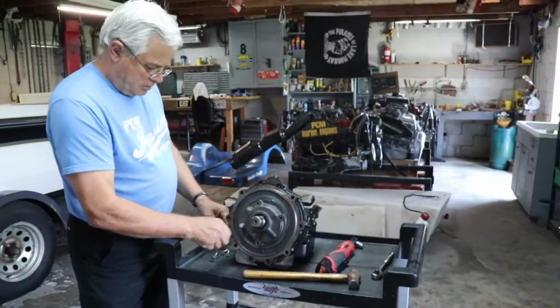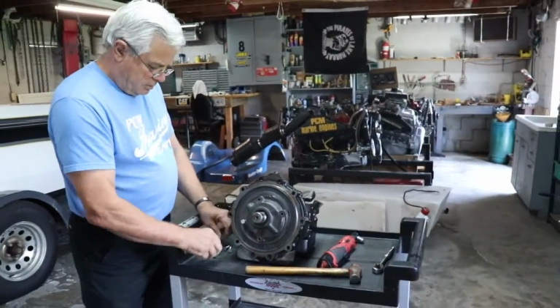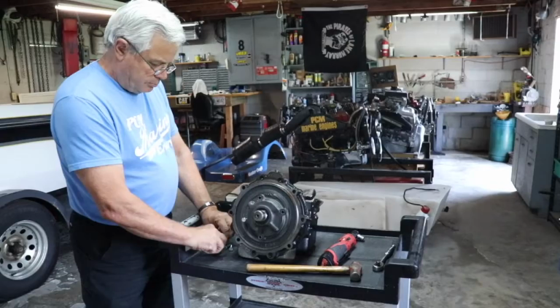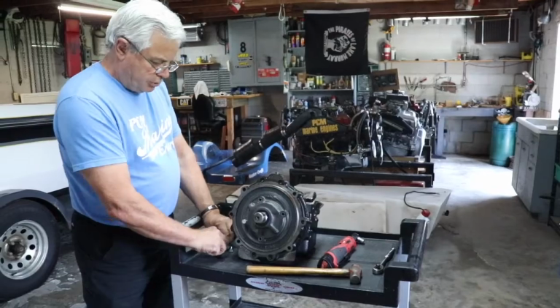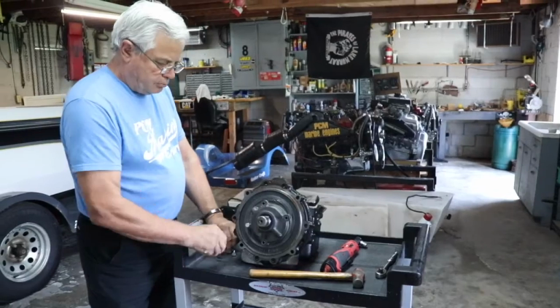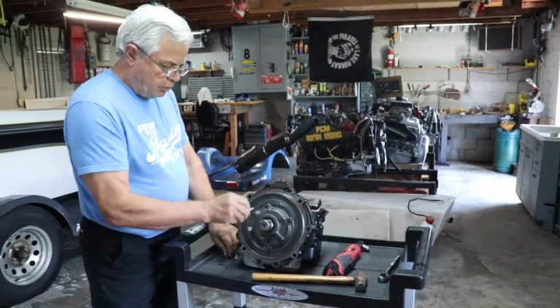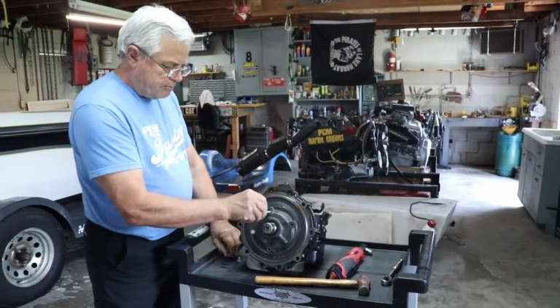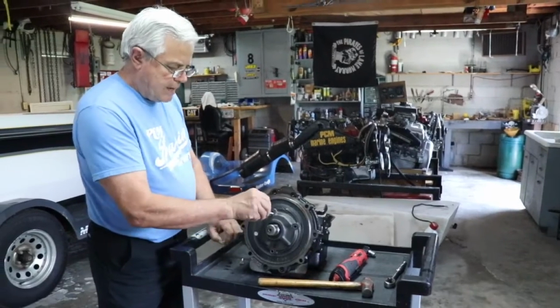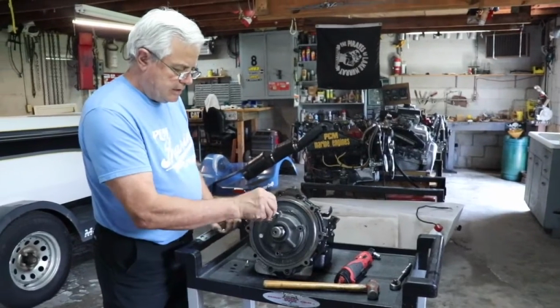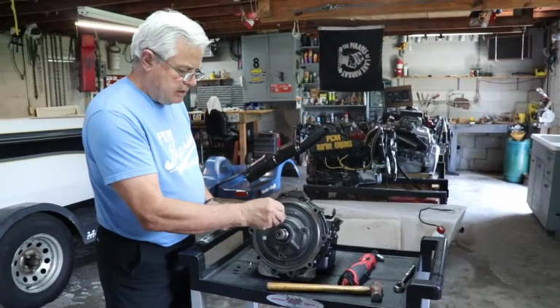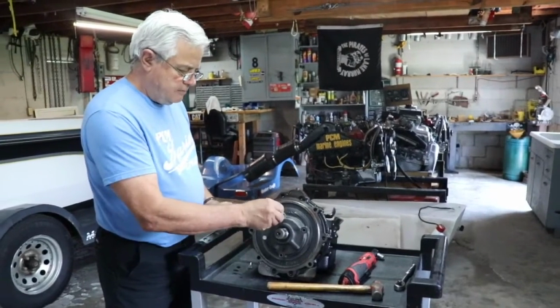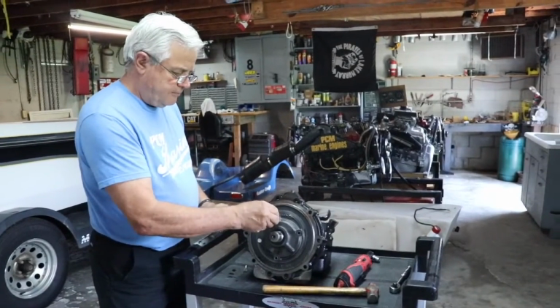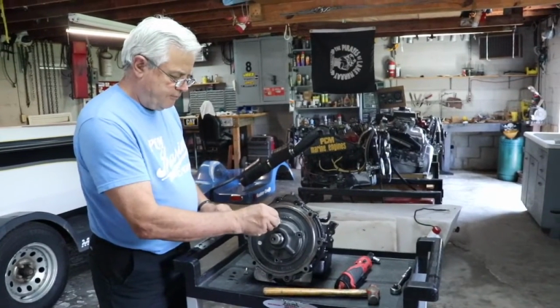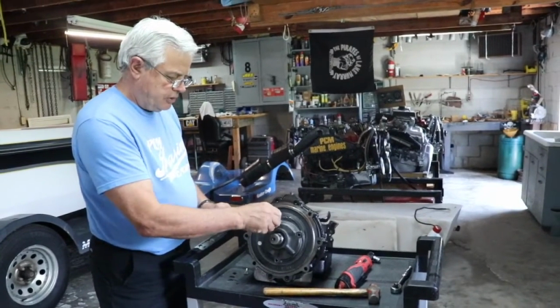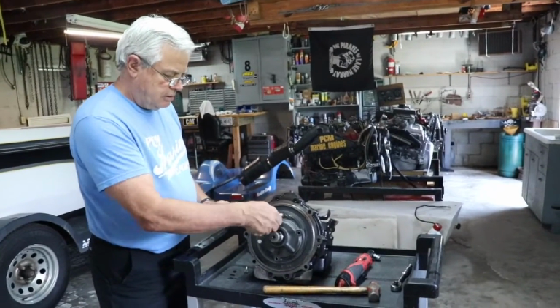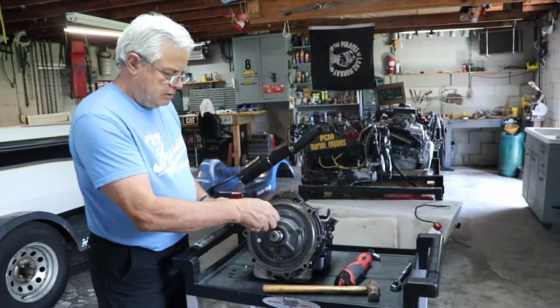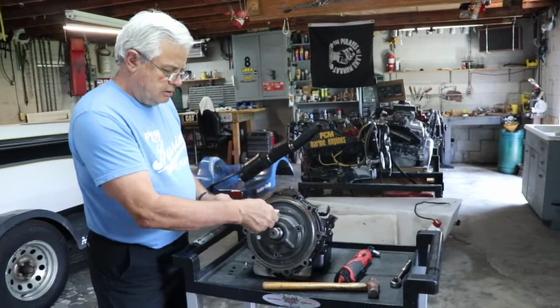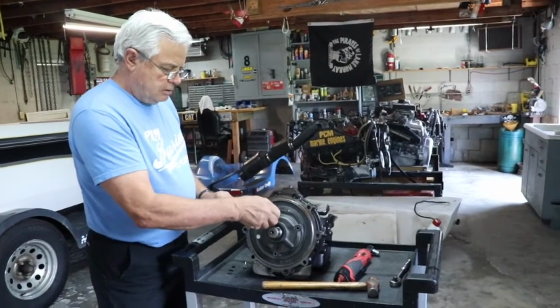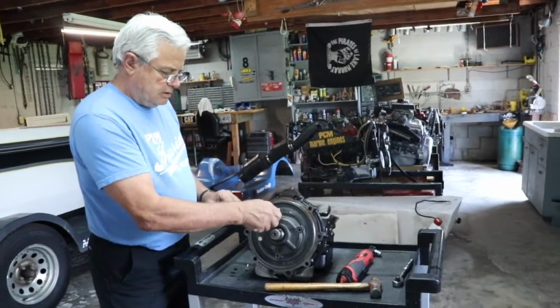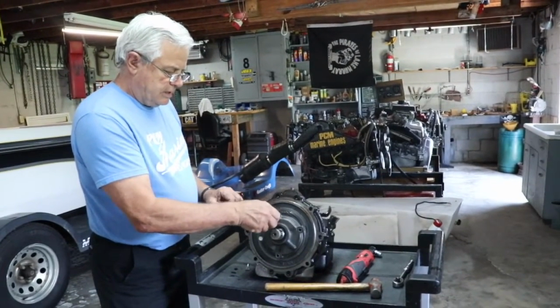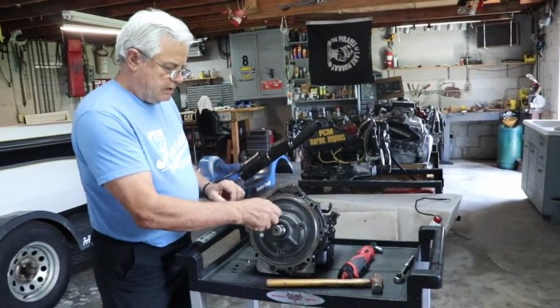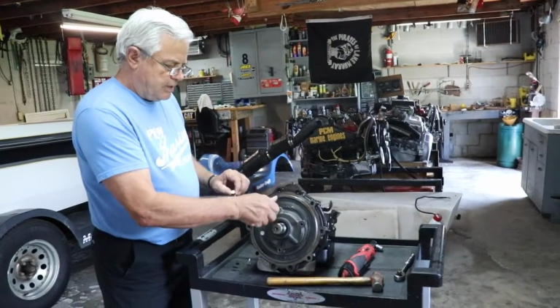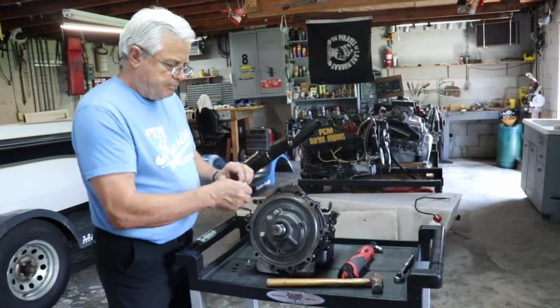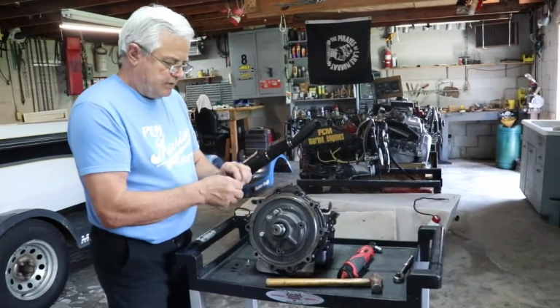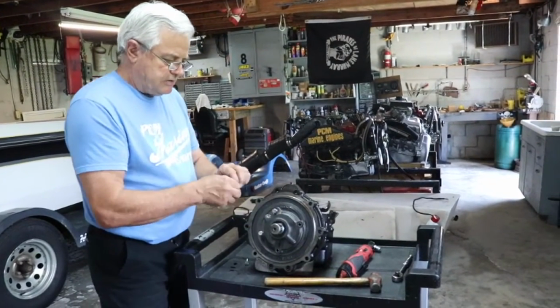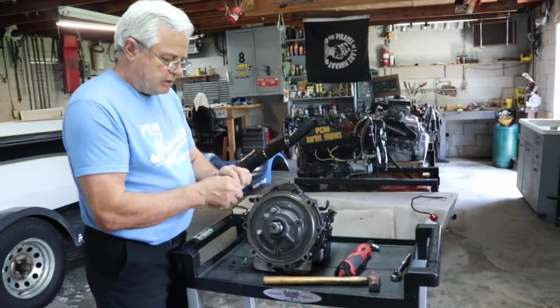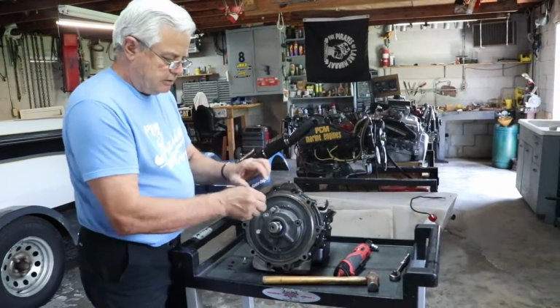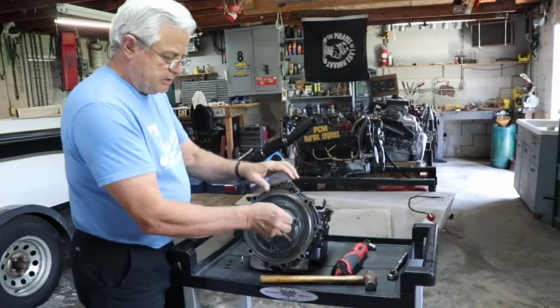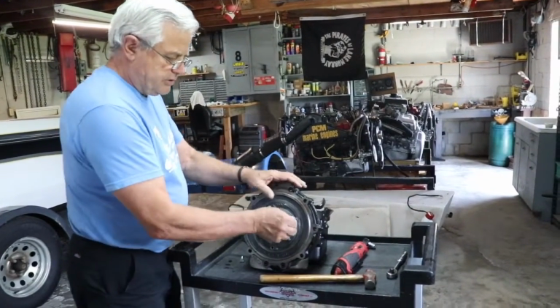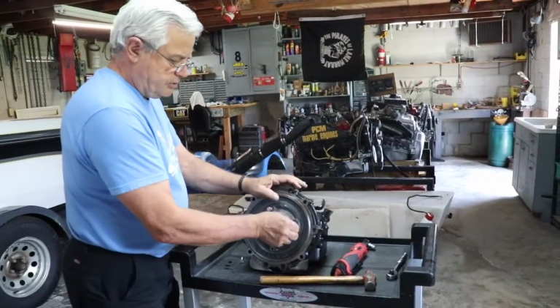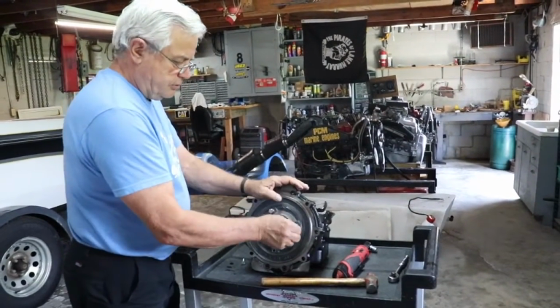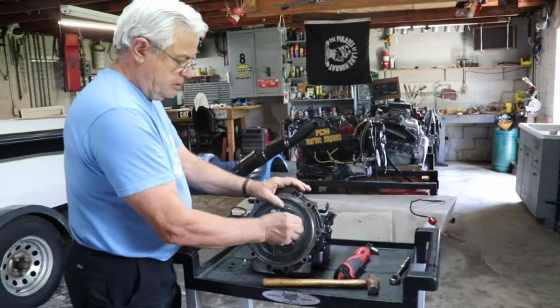You put your bolts back in, tighten them up, and that's all there is to it.